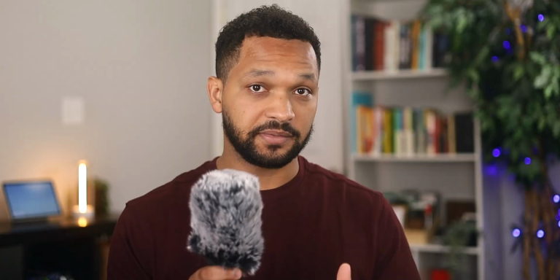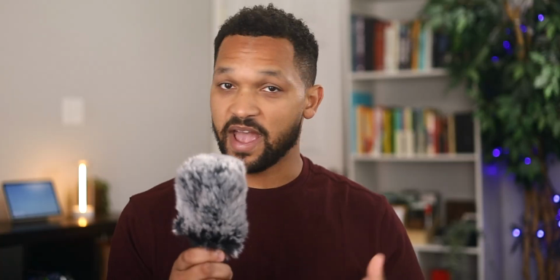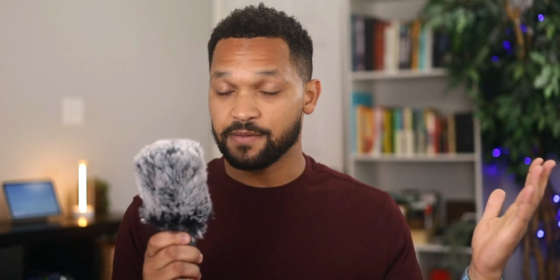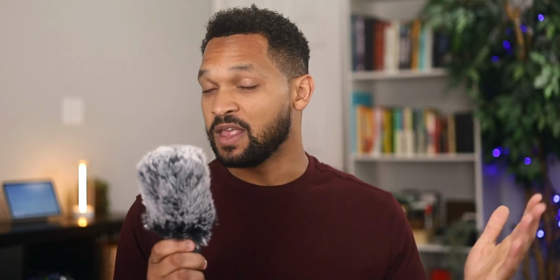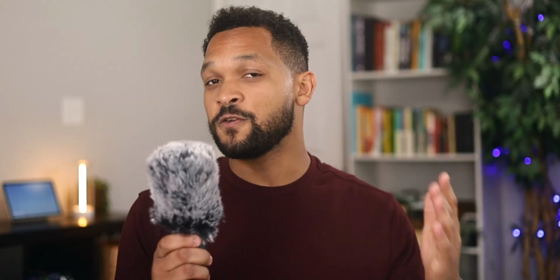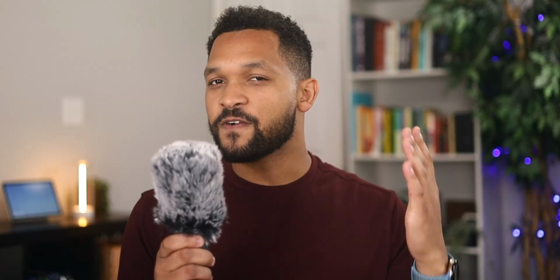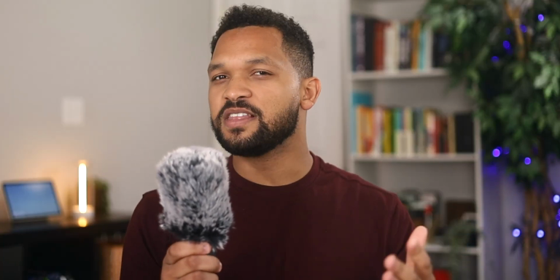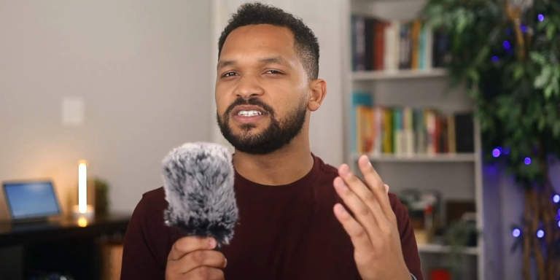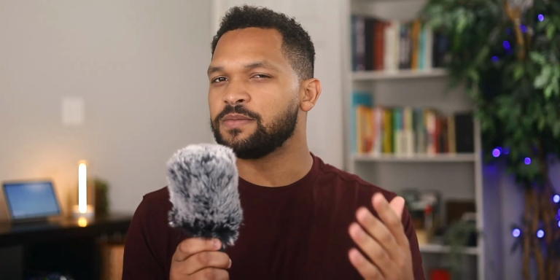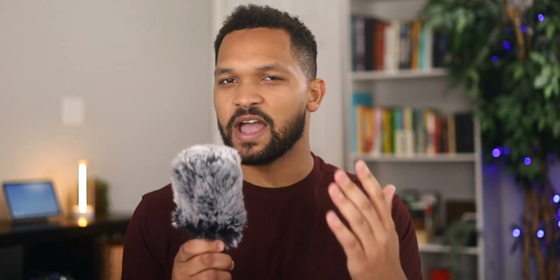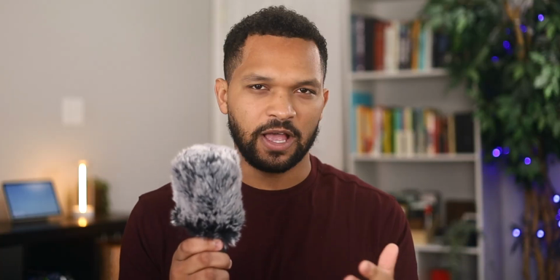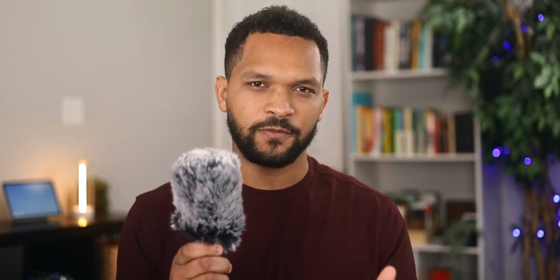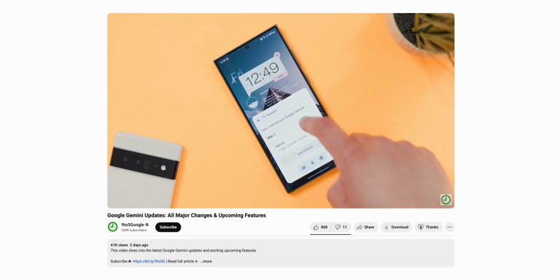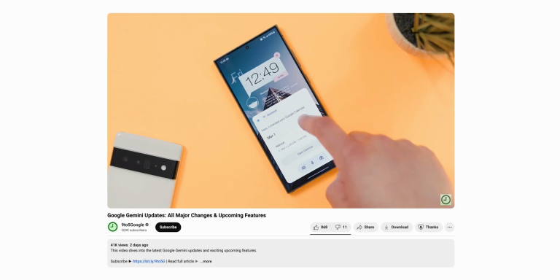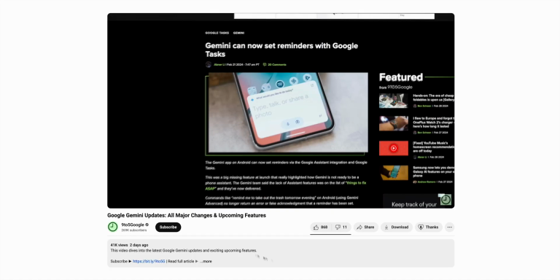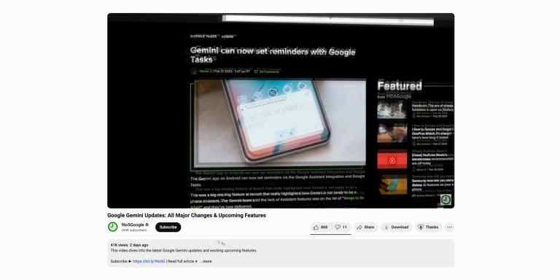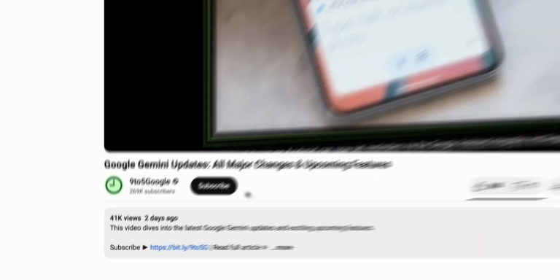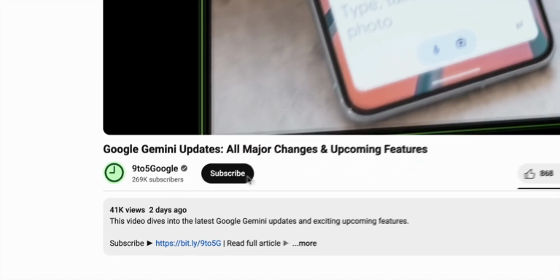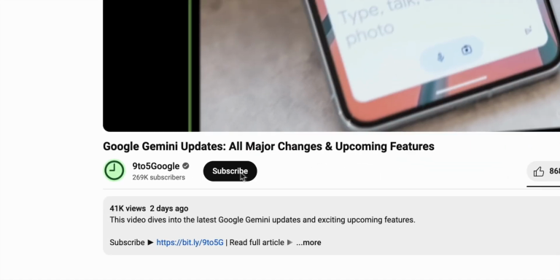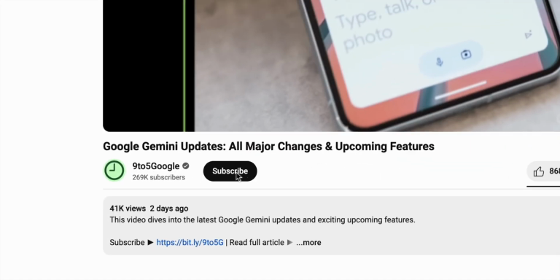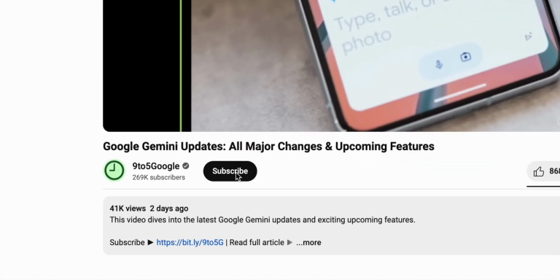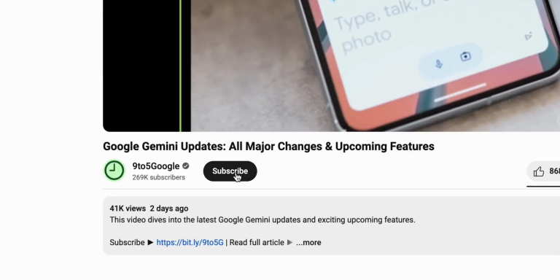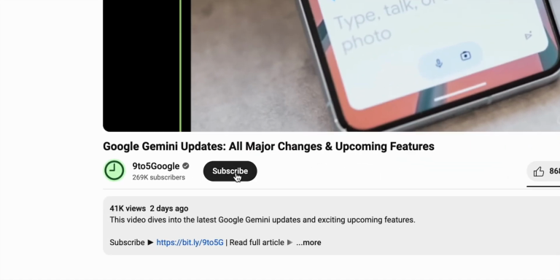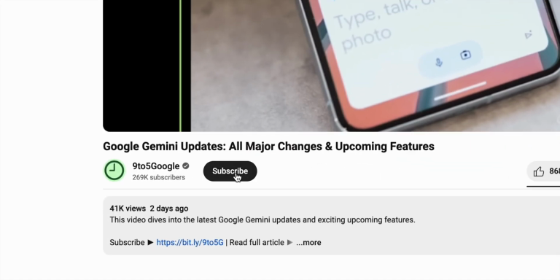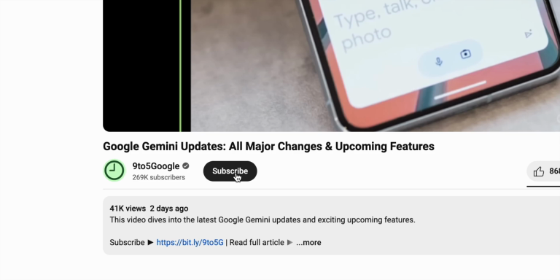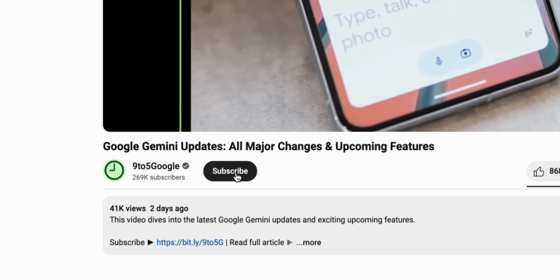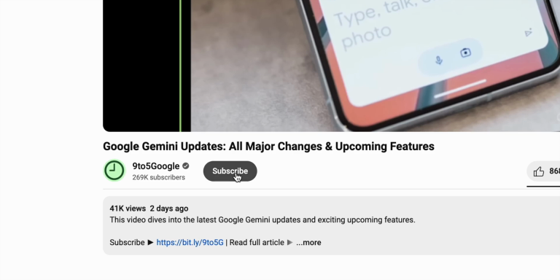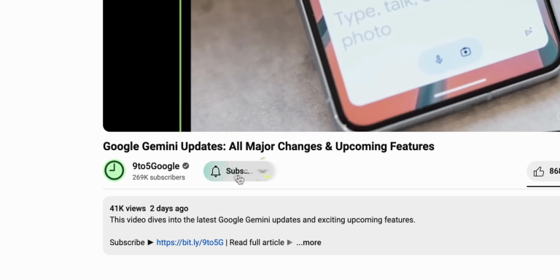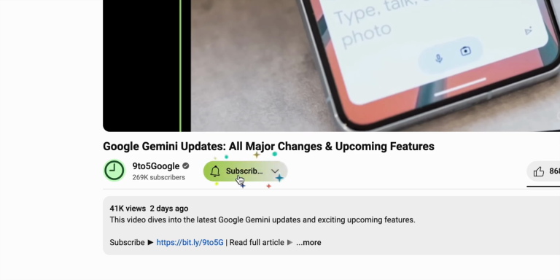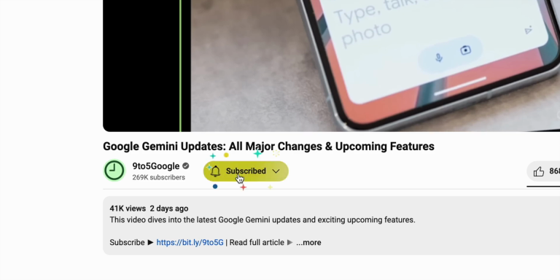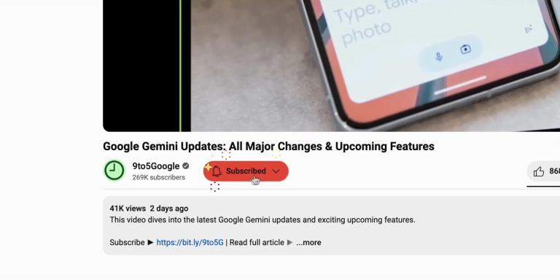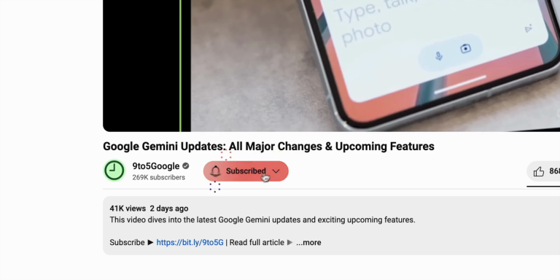If you find these deep dives helpful, consider subscribing to the channel as we have a lot more coming your way.